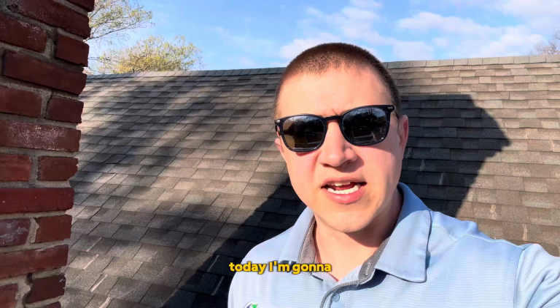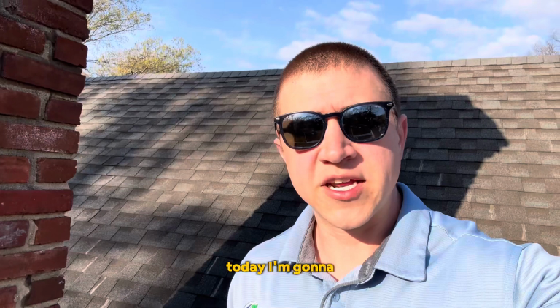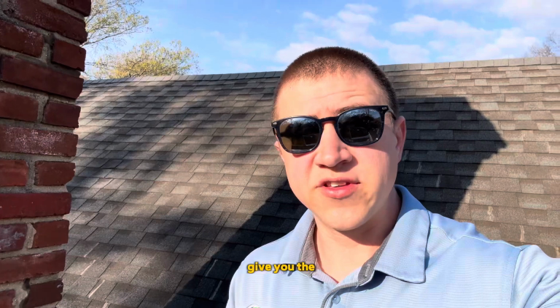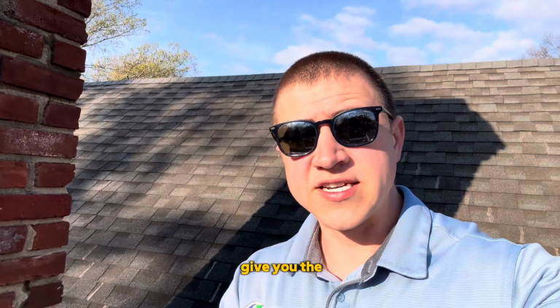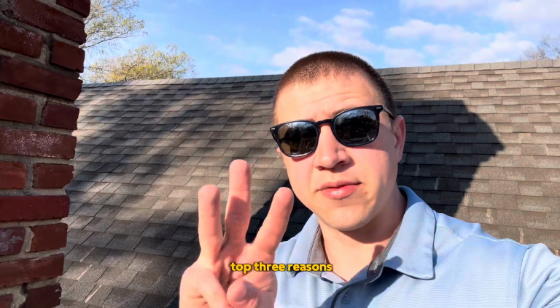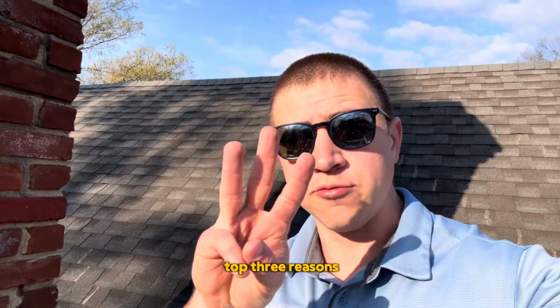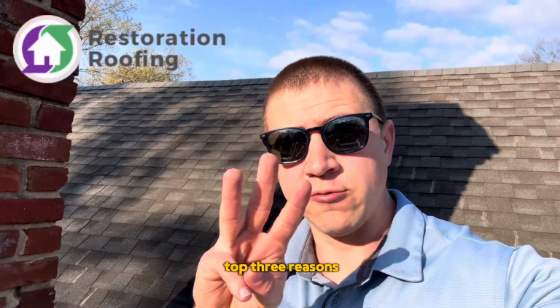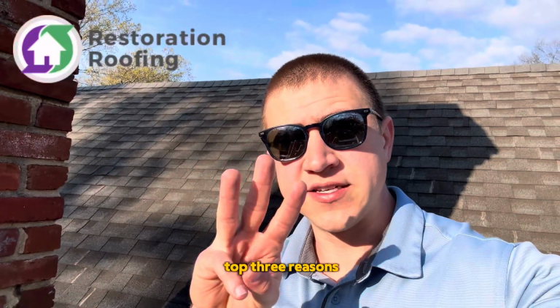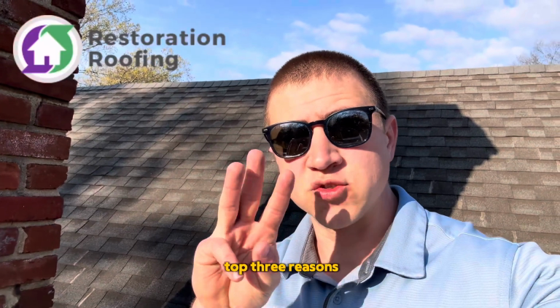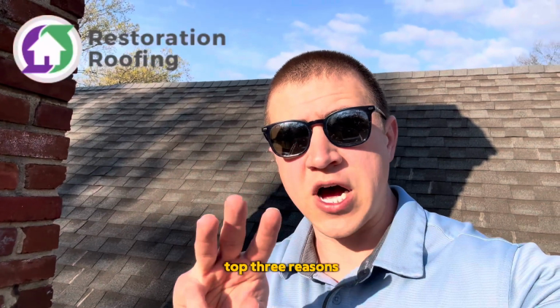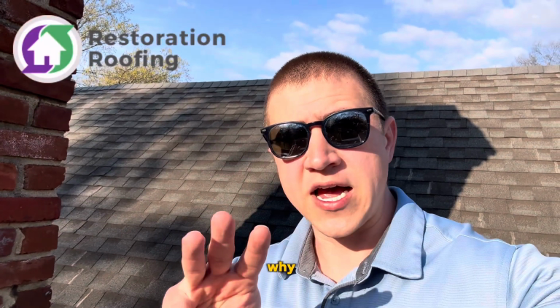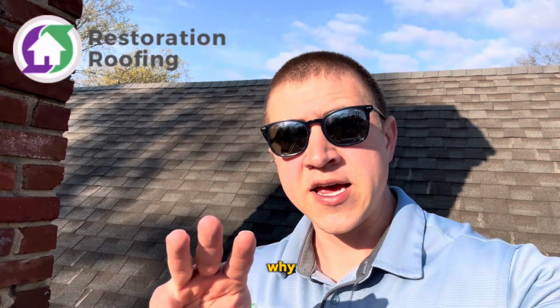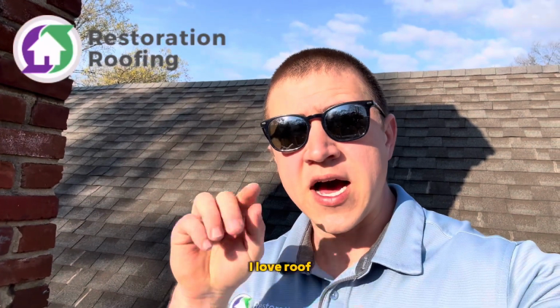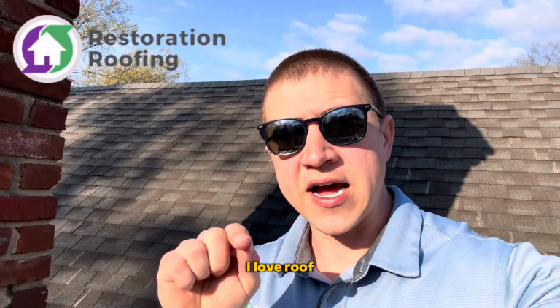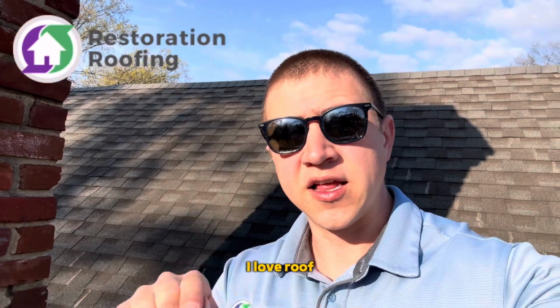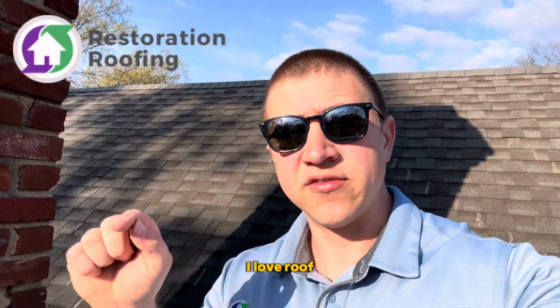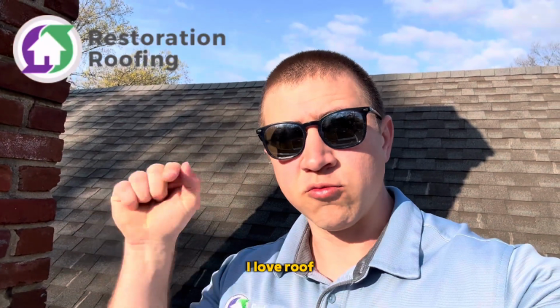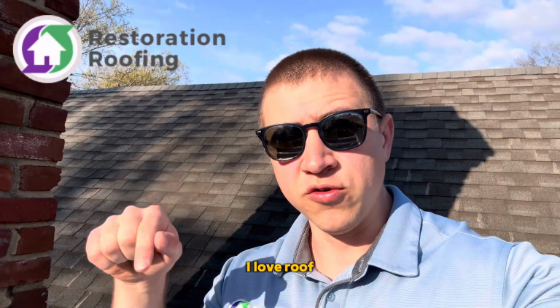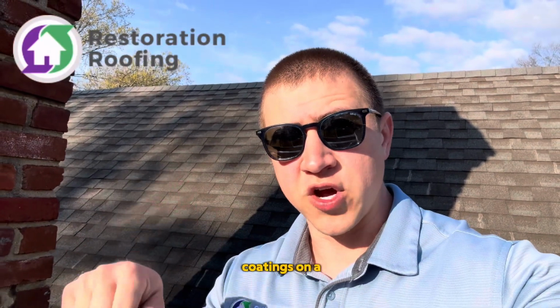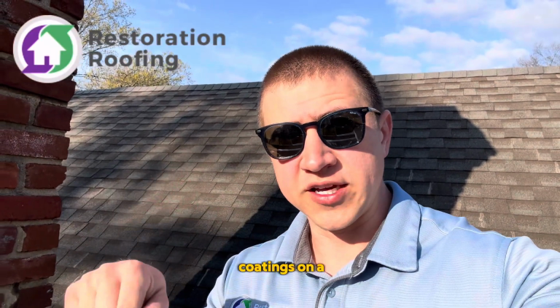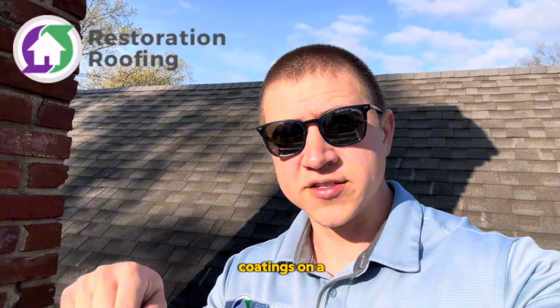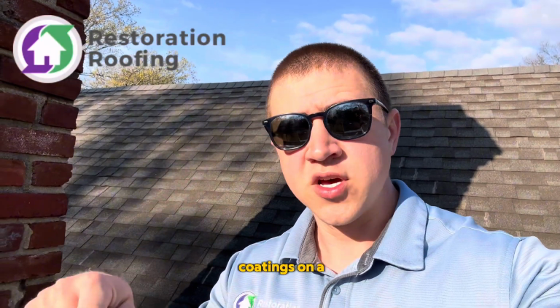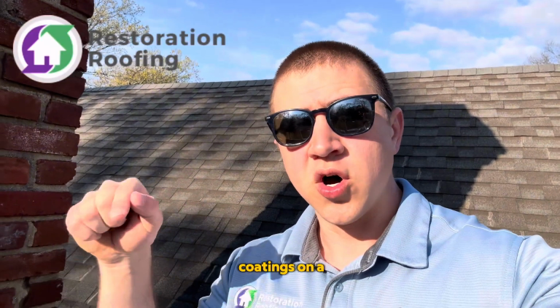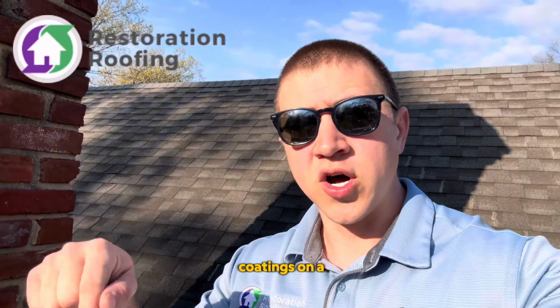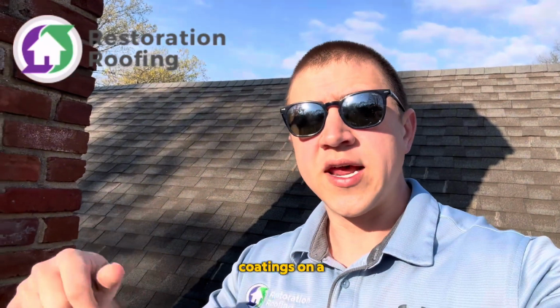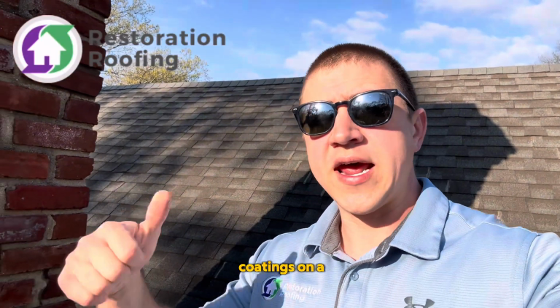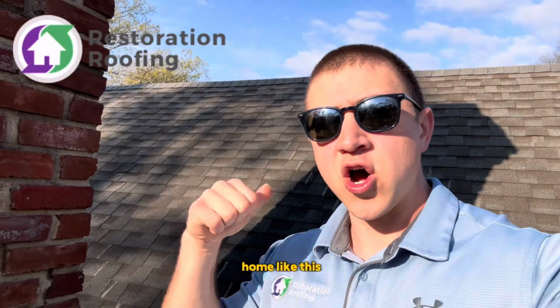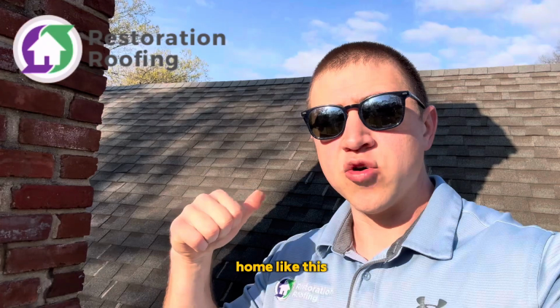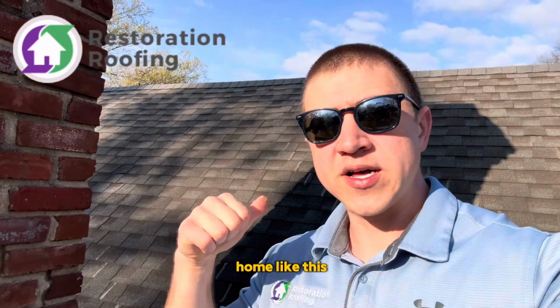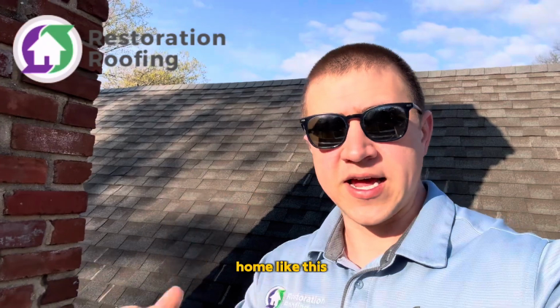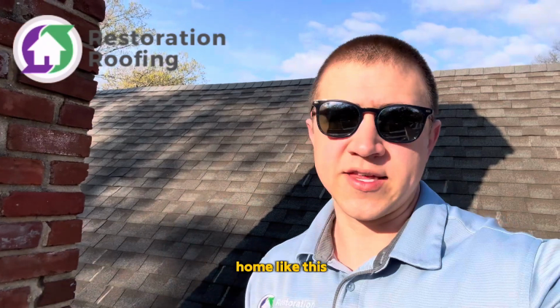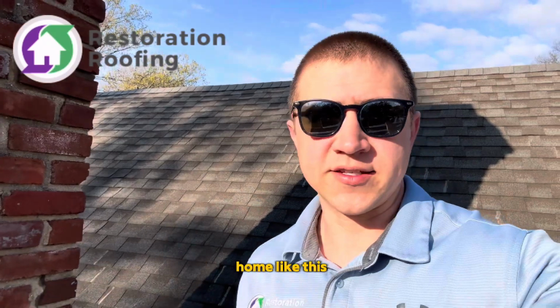Today, I'm going to give you the top three reasons why I love roof coatings on a home like this.